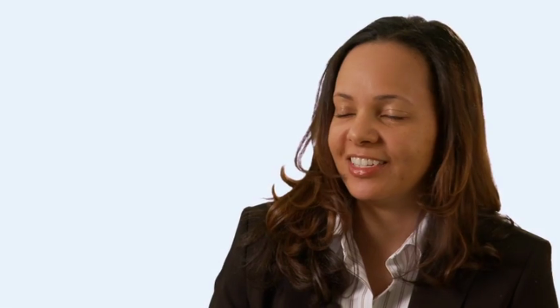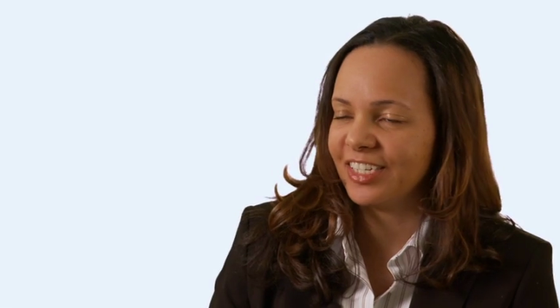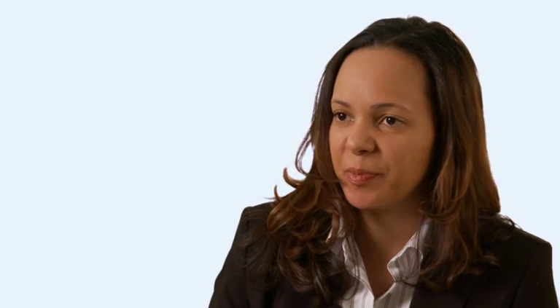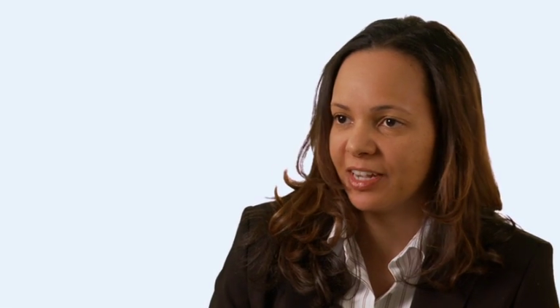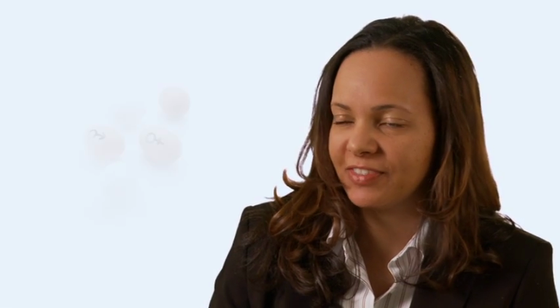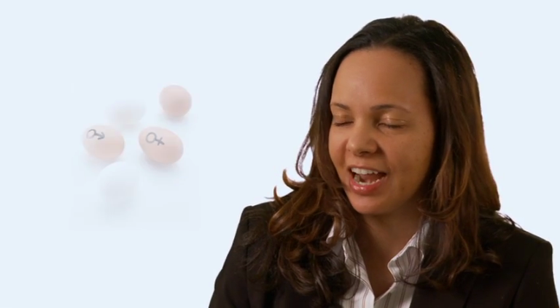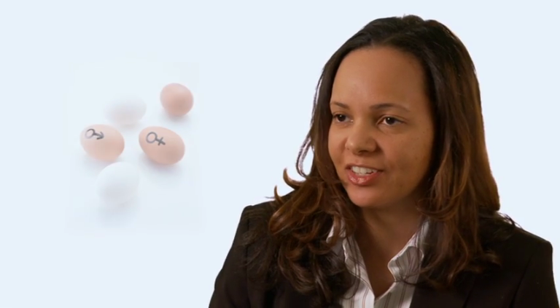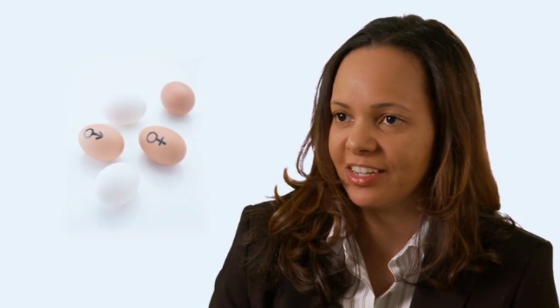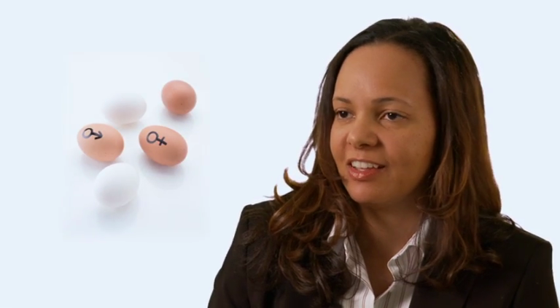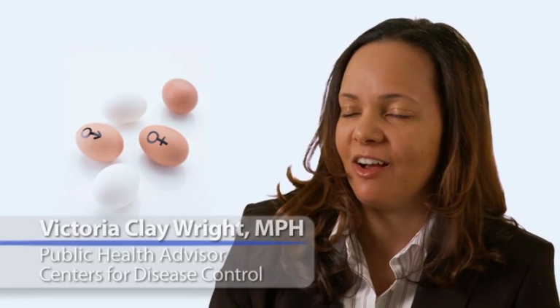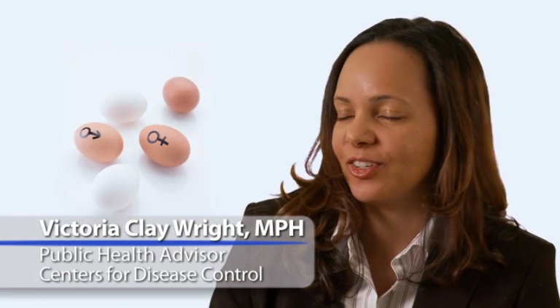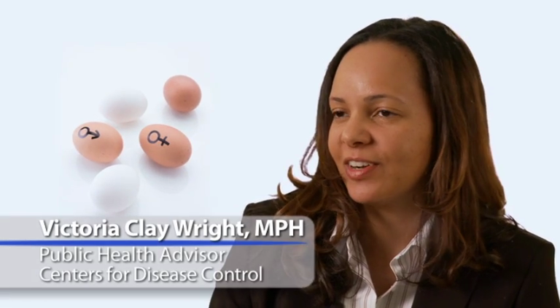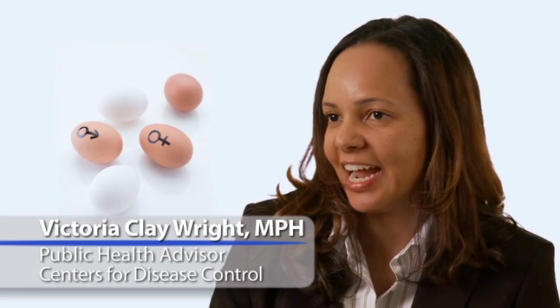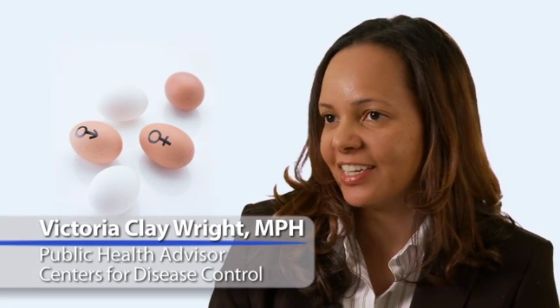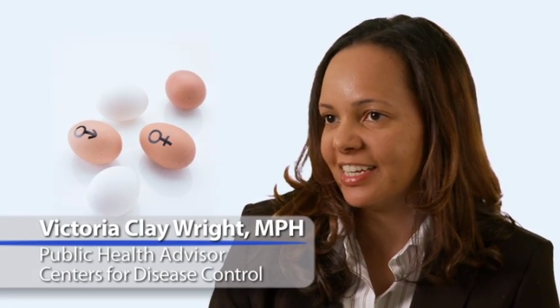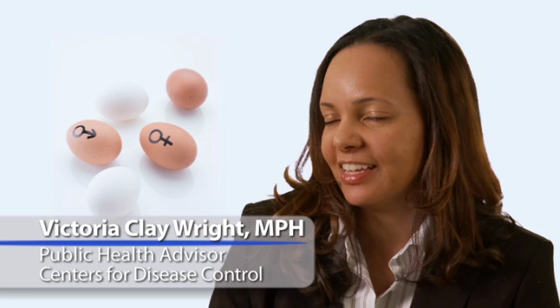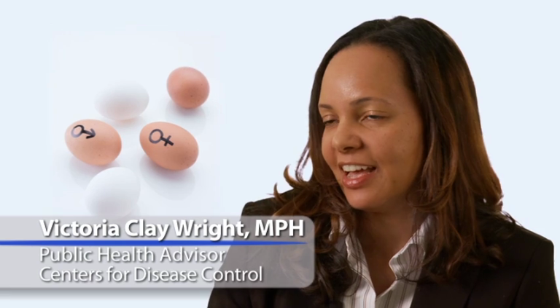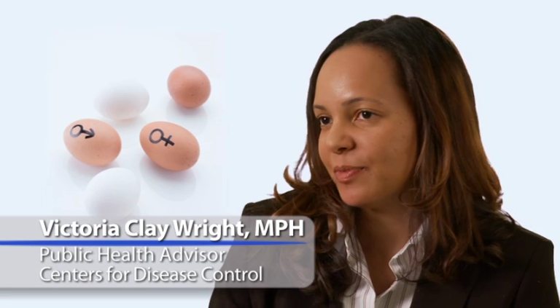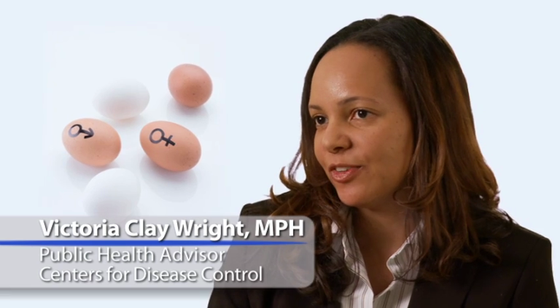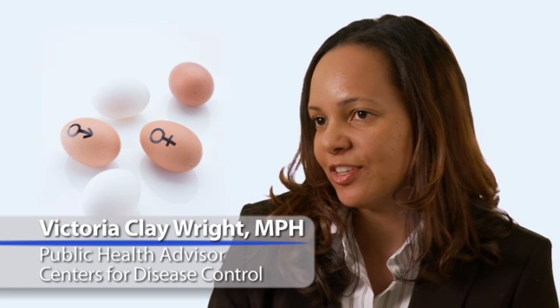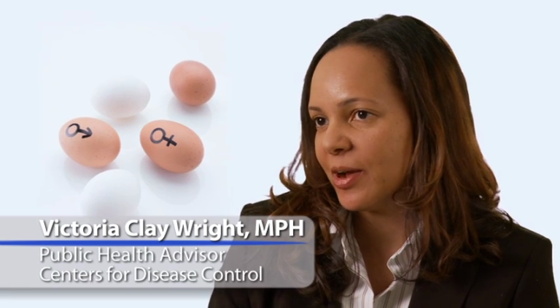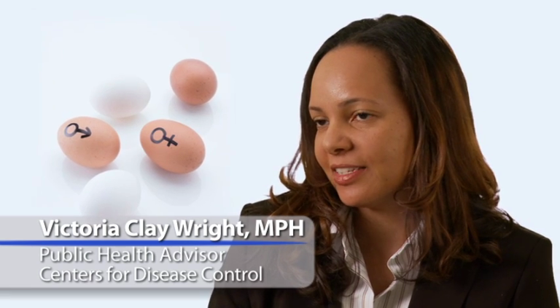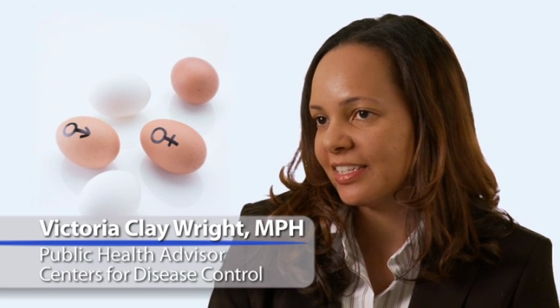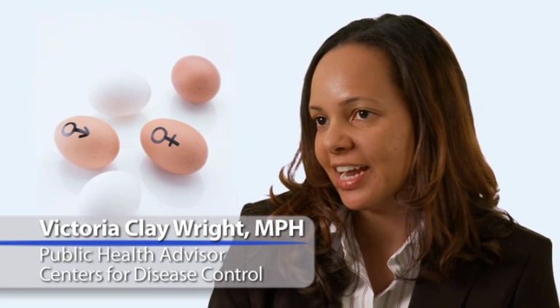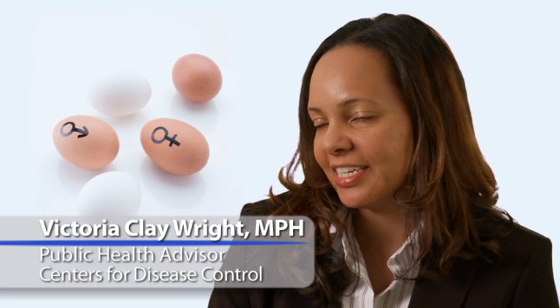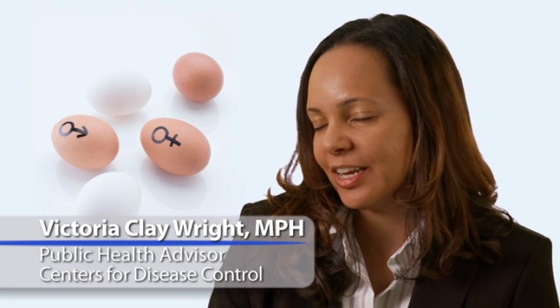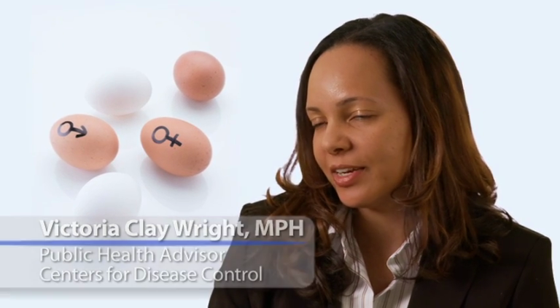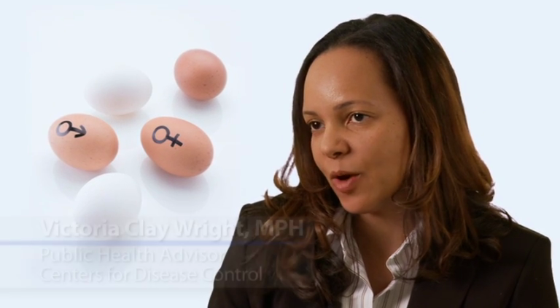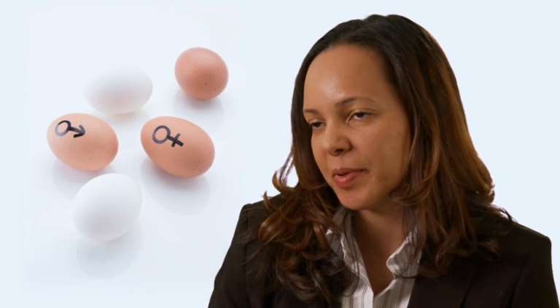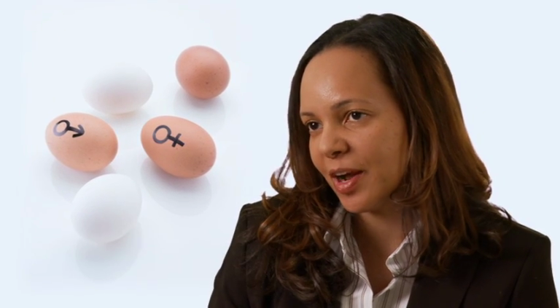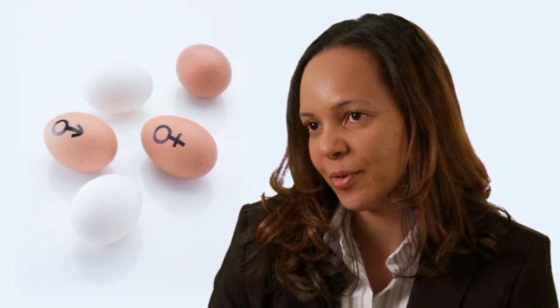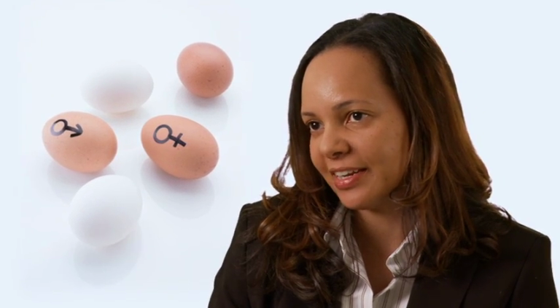Assisted Reproductive Technology, also known as ART, has been used in the U.S. since 1981 to help women become pregnant.